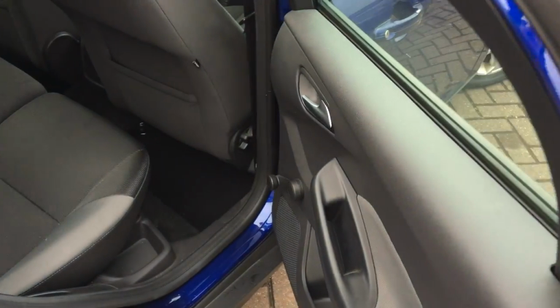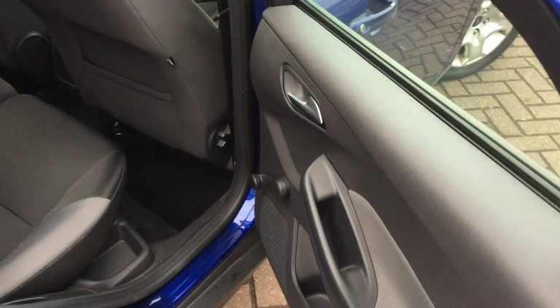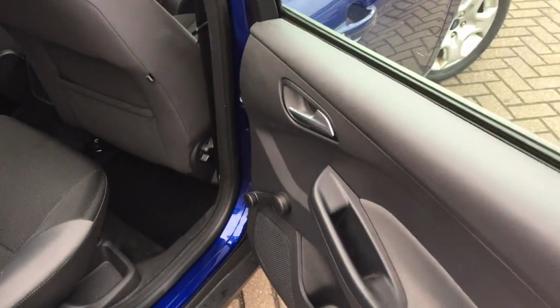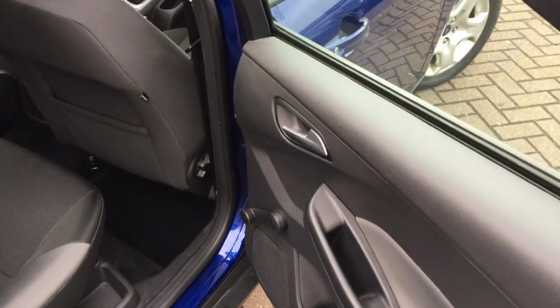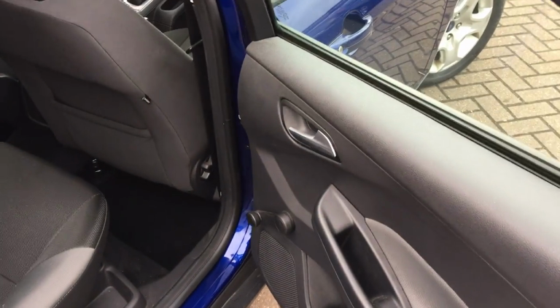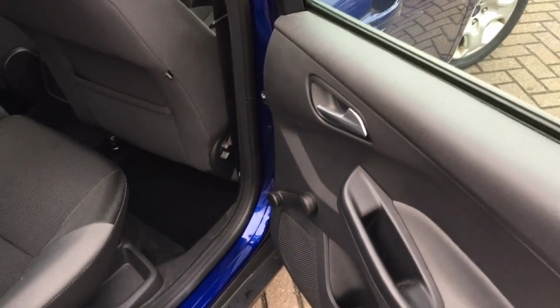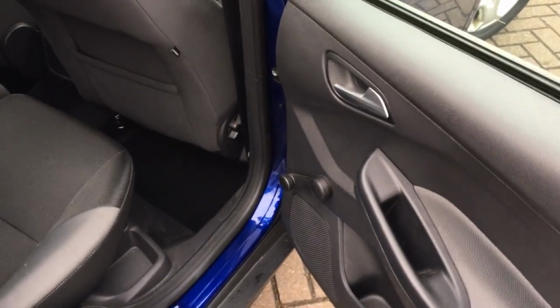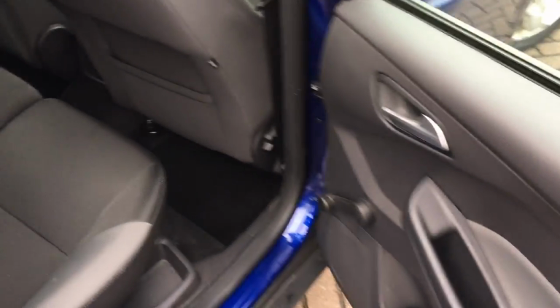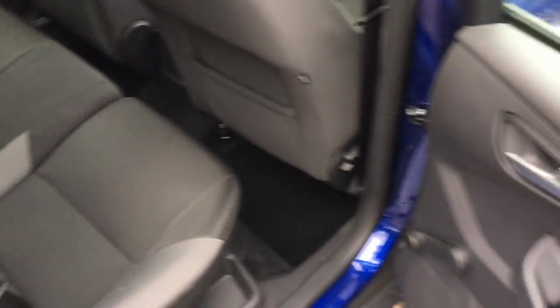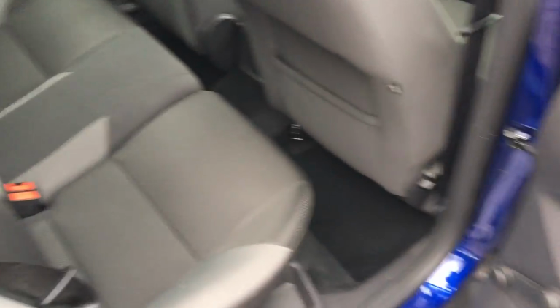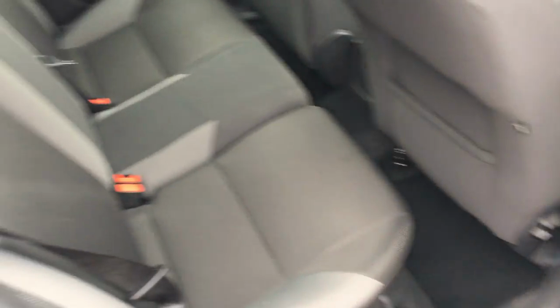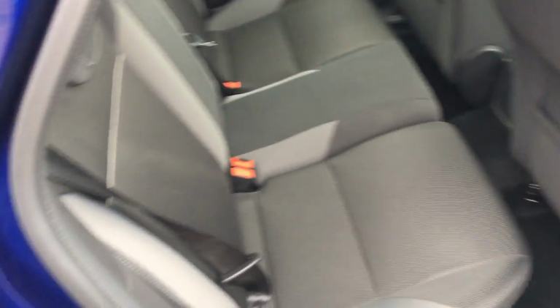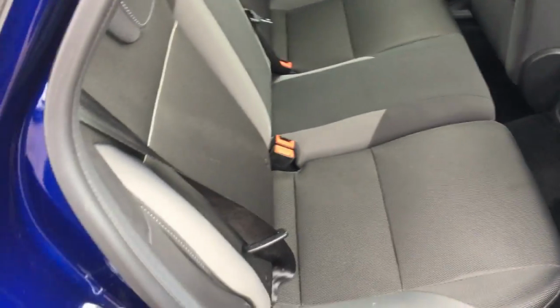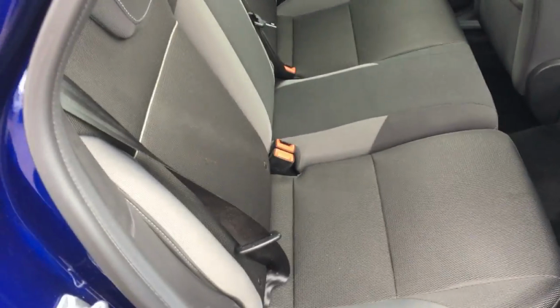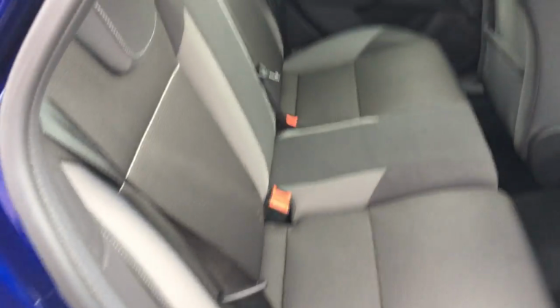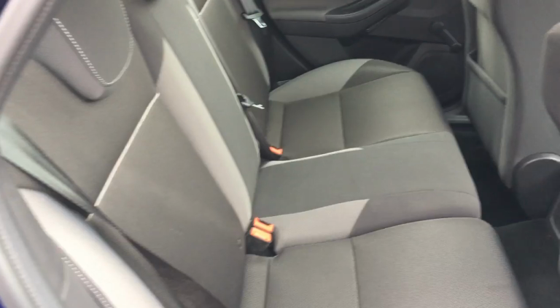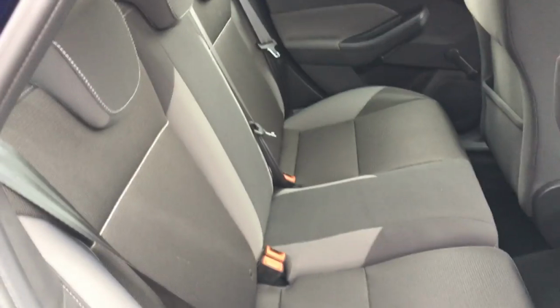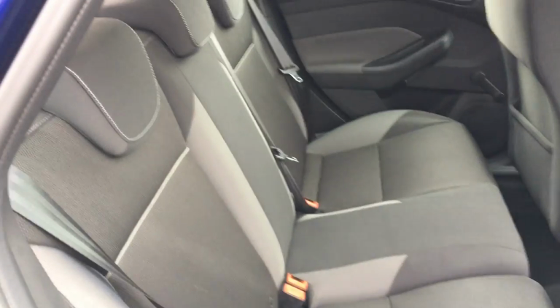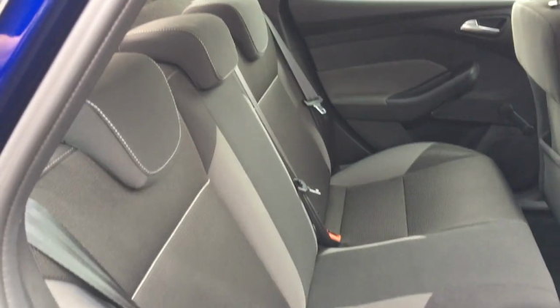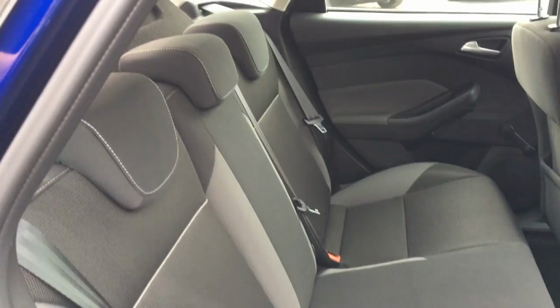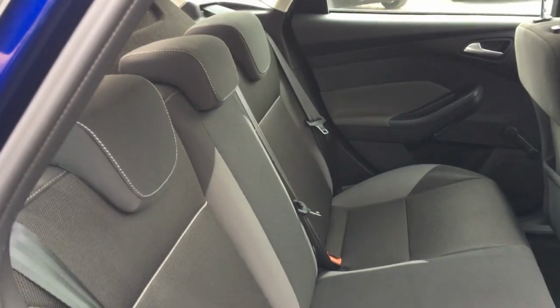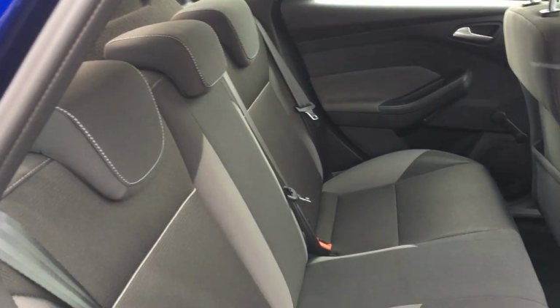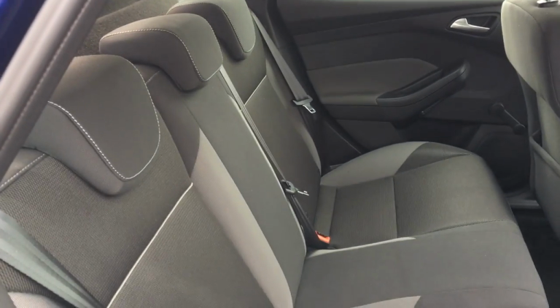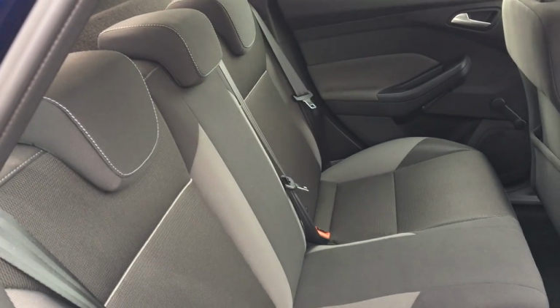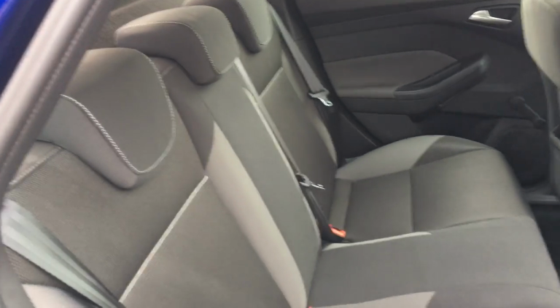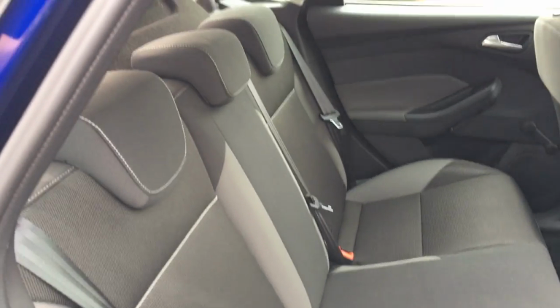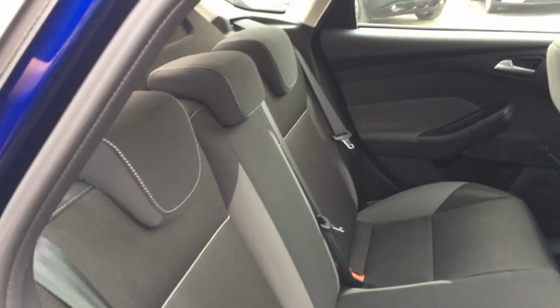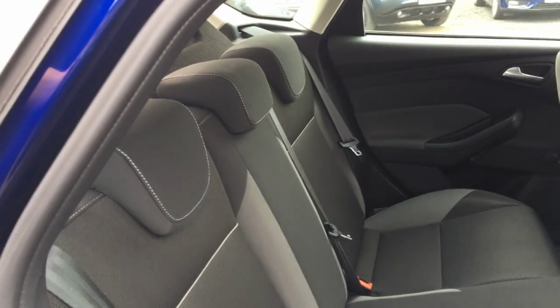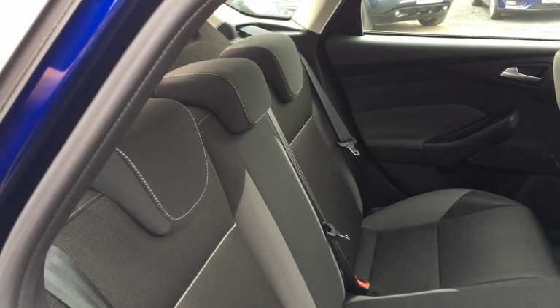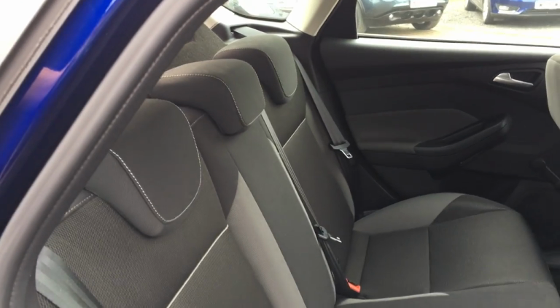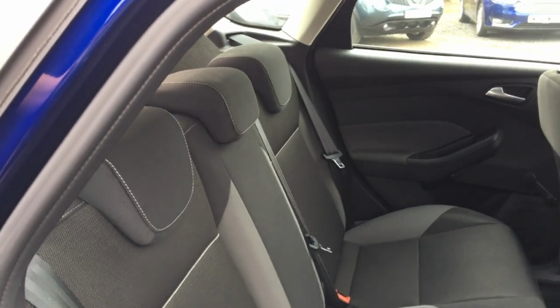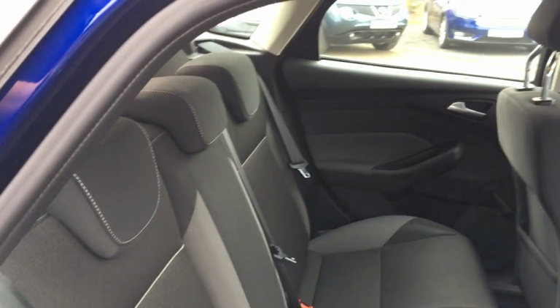To the back you've got rear windows, as well as three seatbelts with a centre headrest as well.